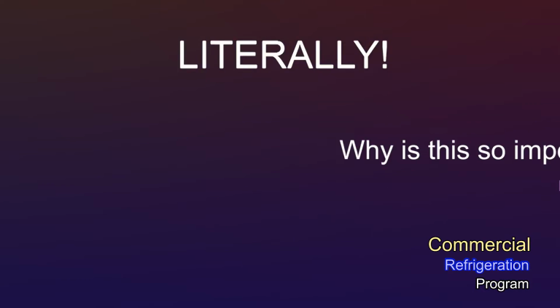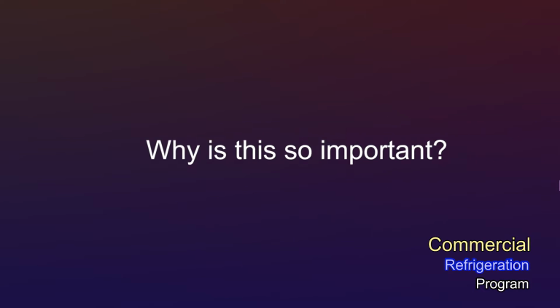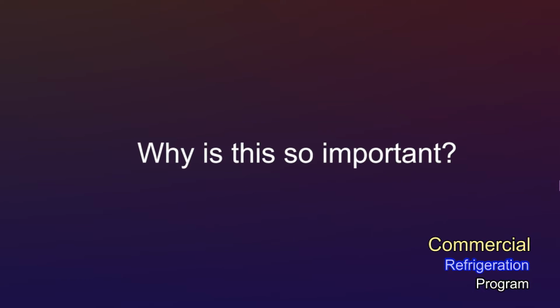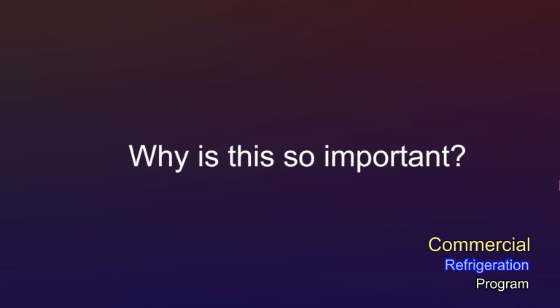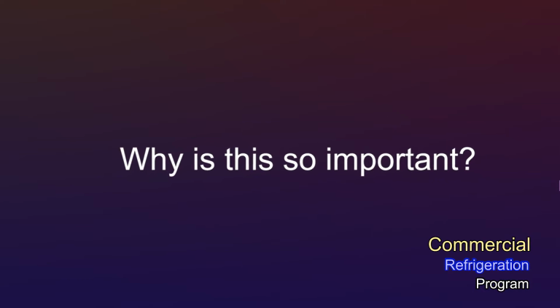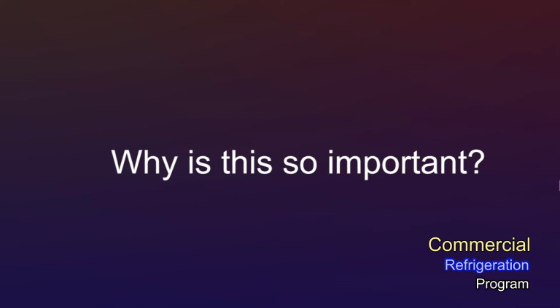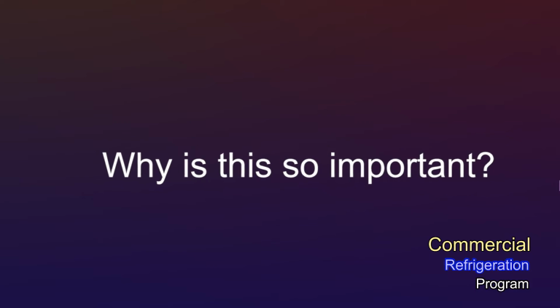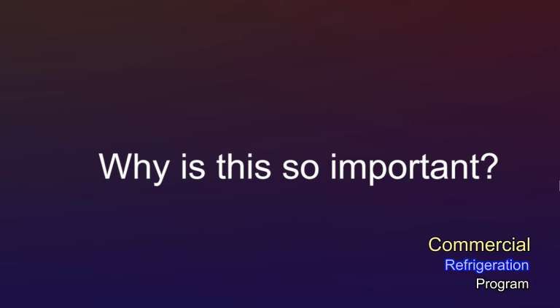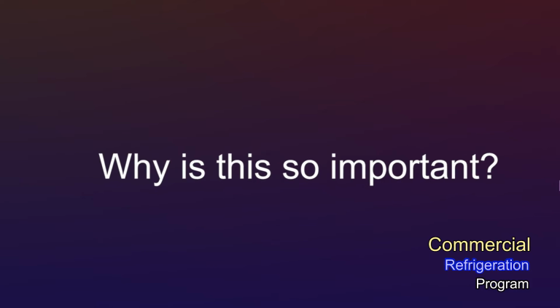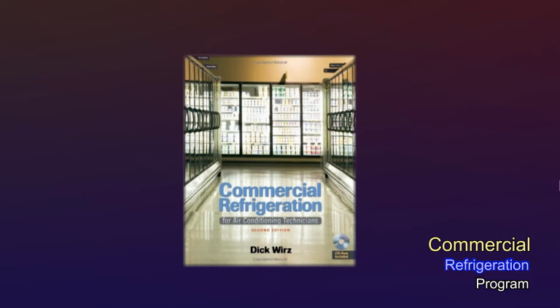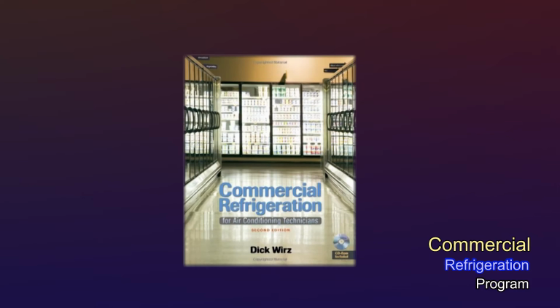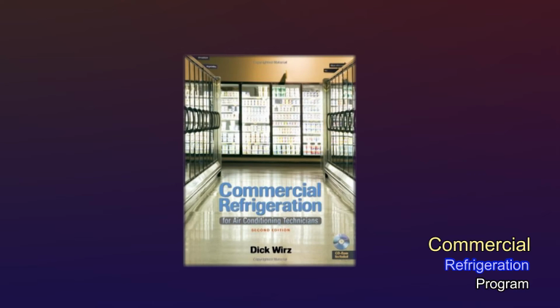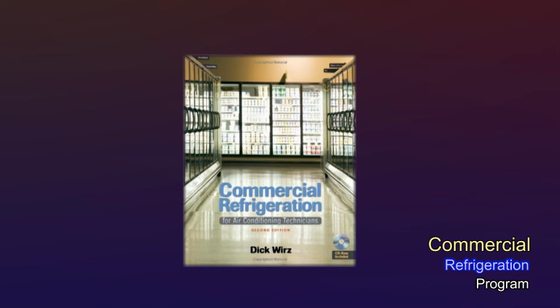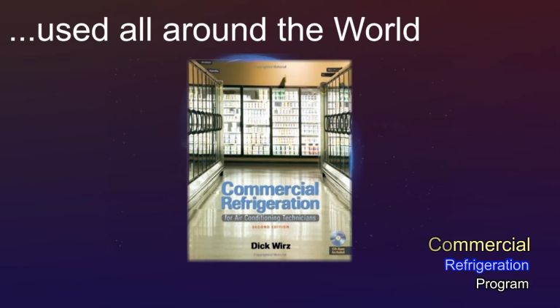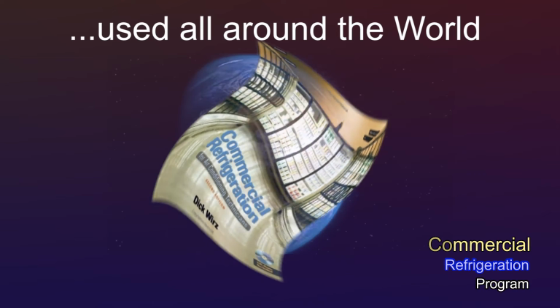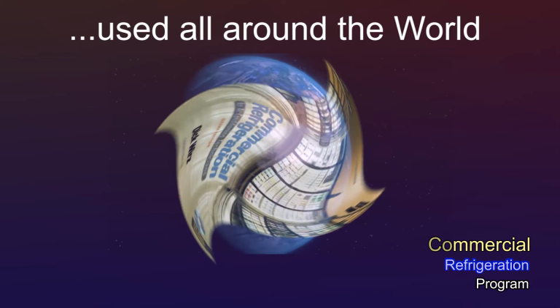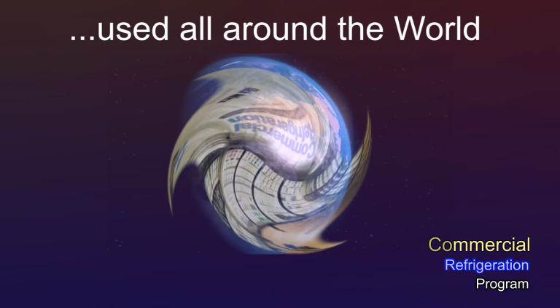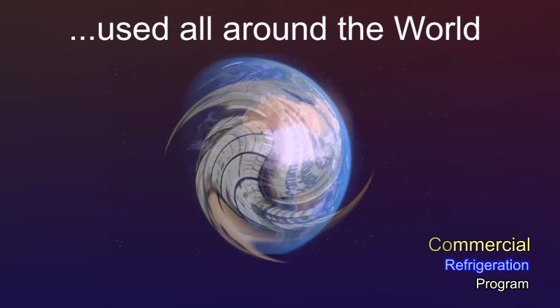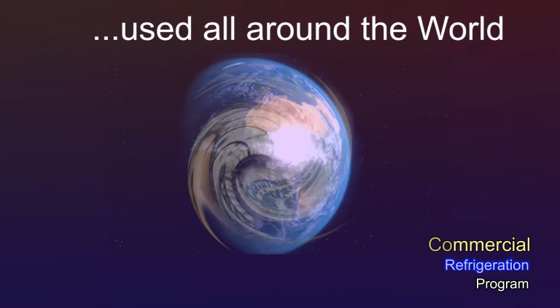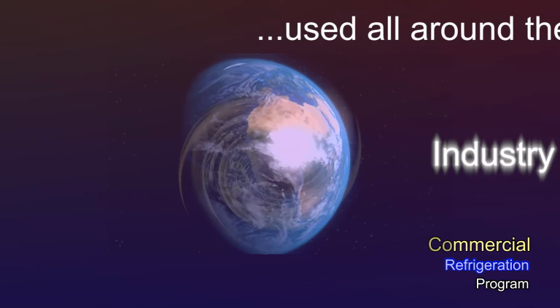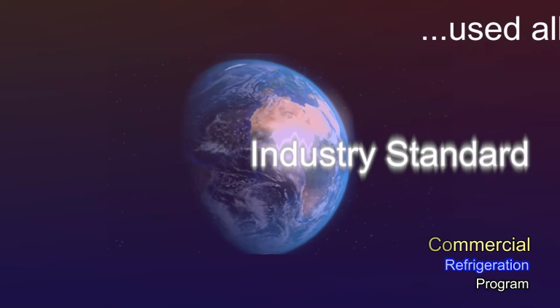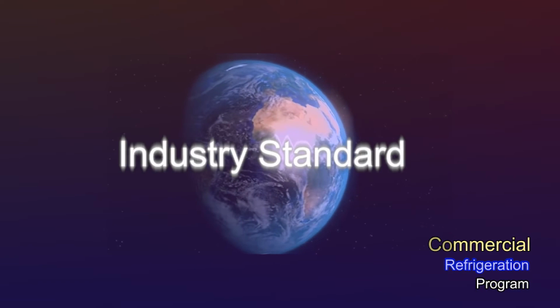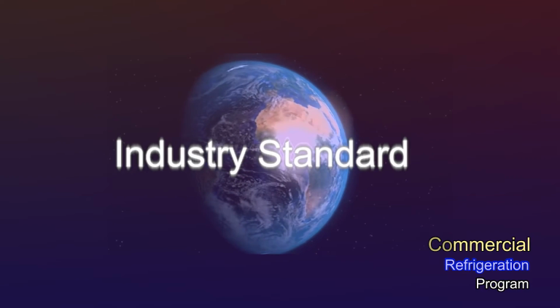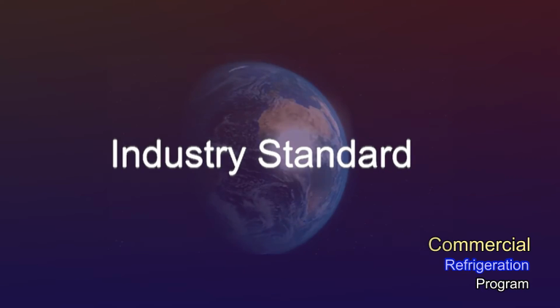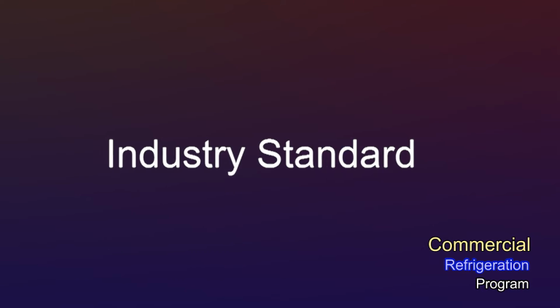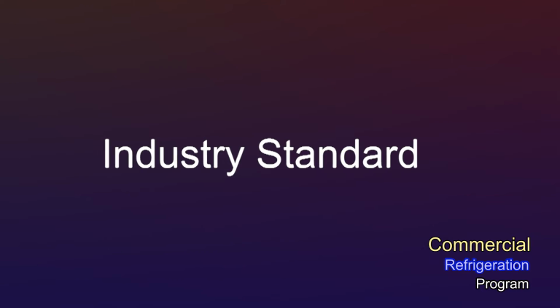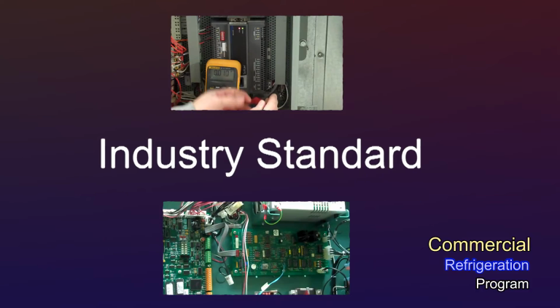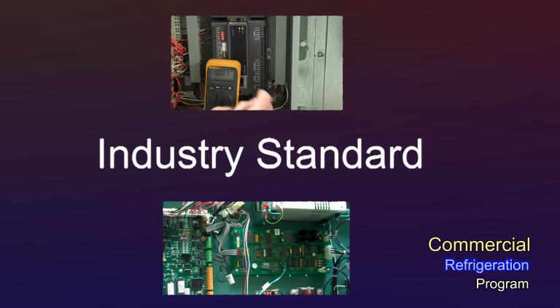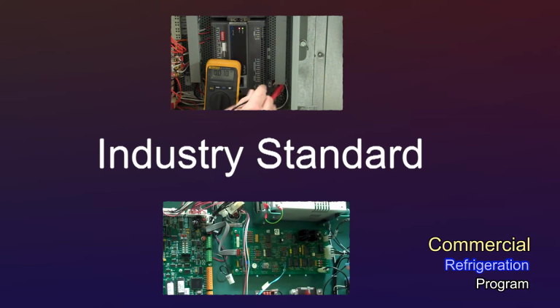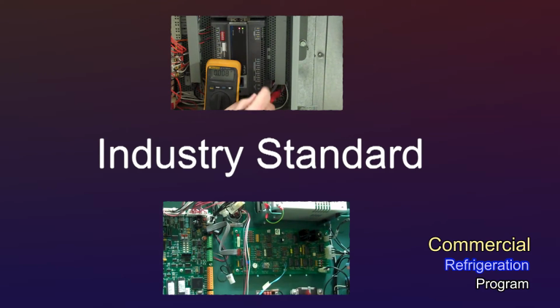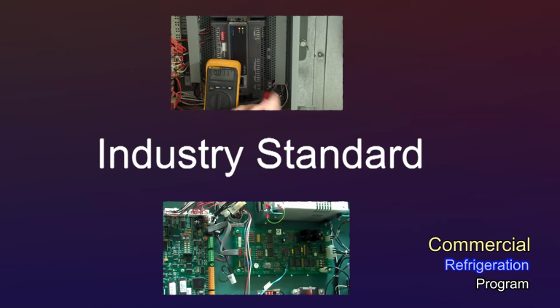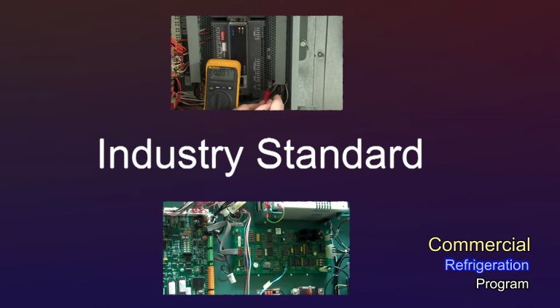You might ask, why is this so important? Dick's textbook is used all around the world as the industry standard for commercial refrigeration.